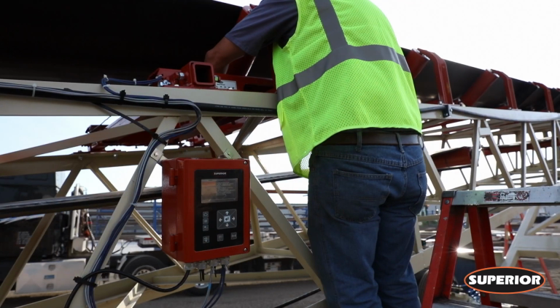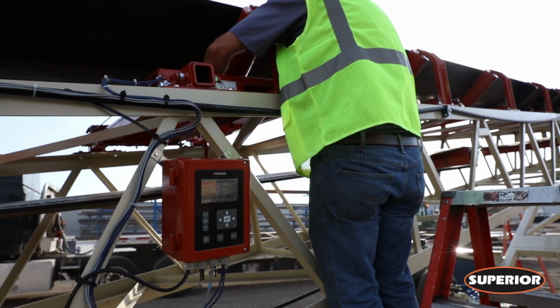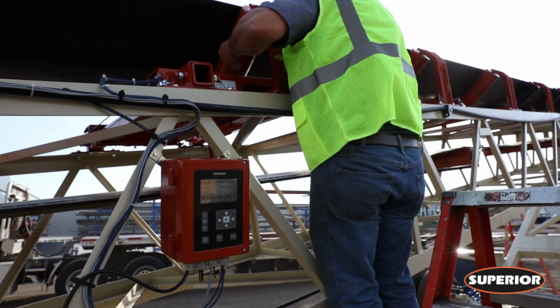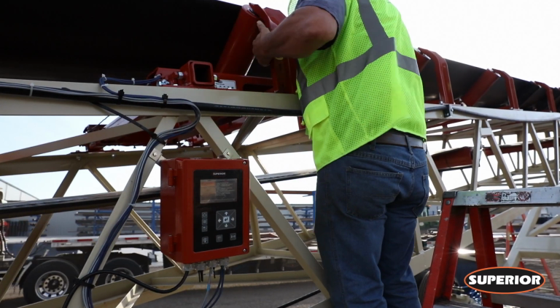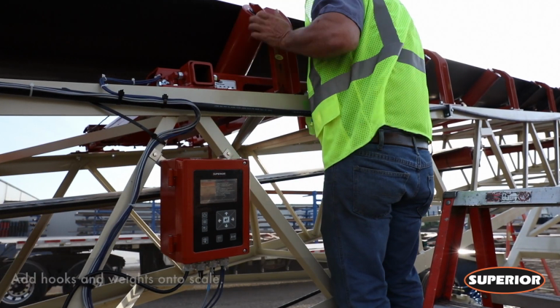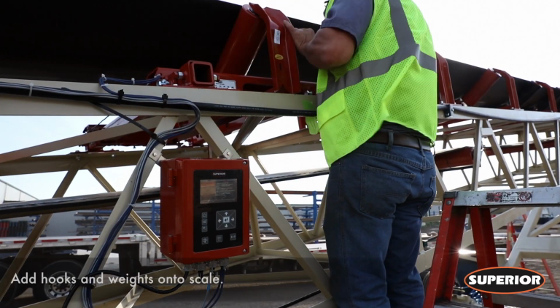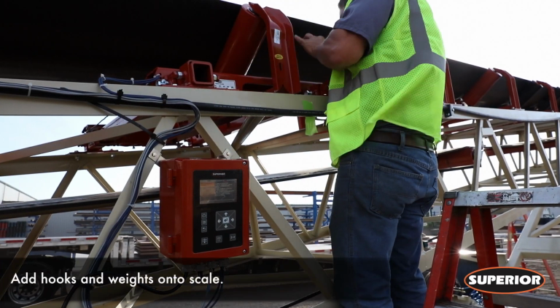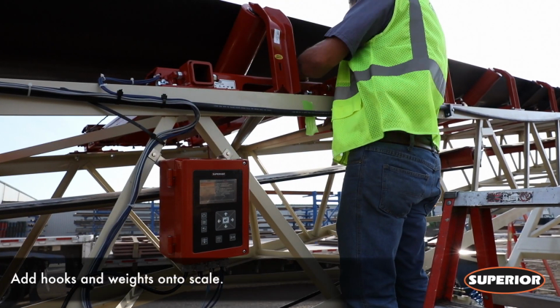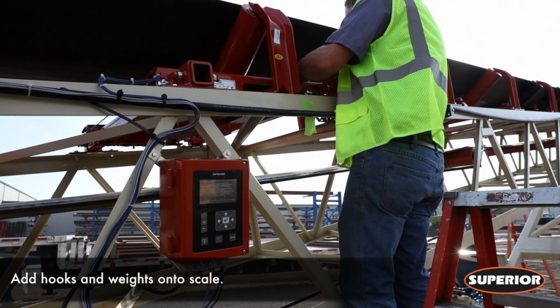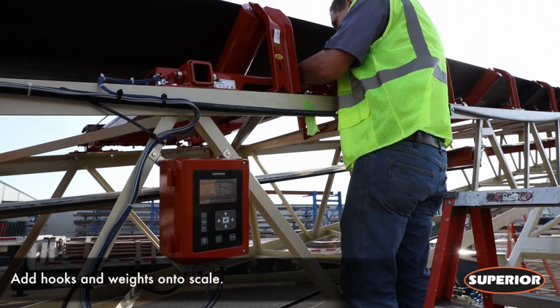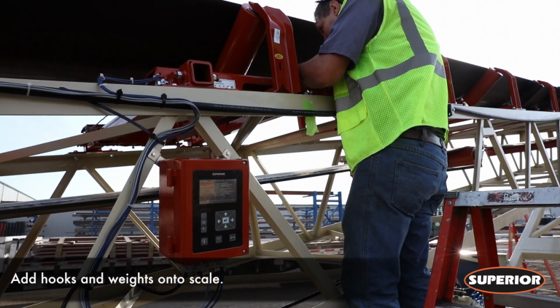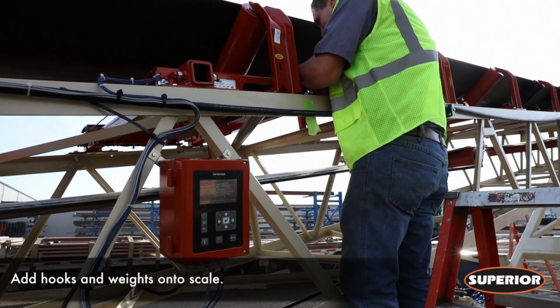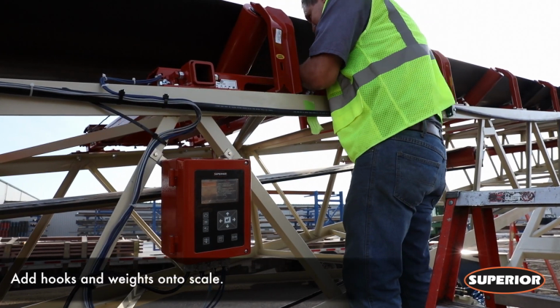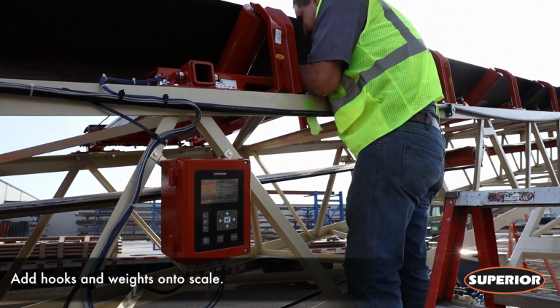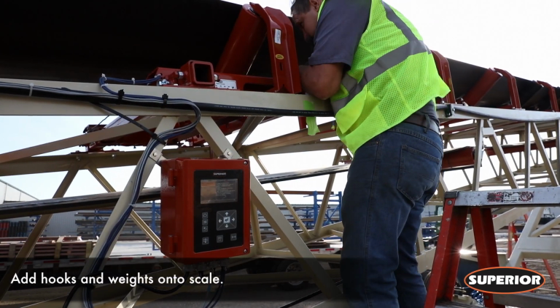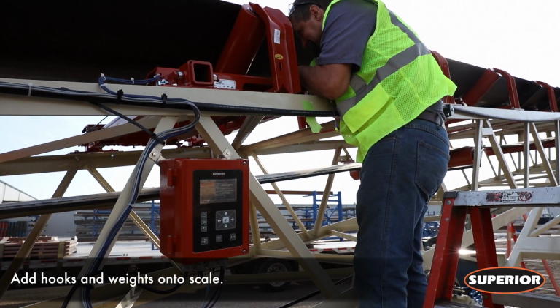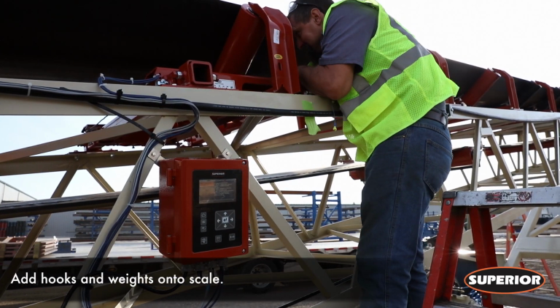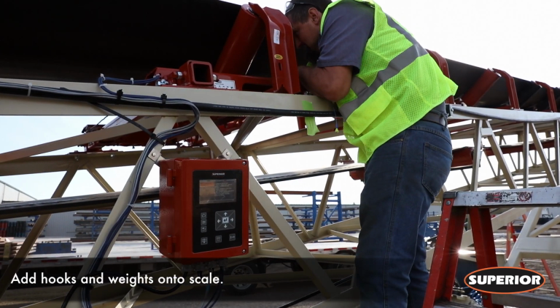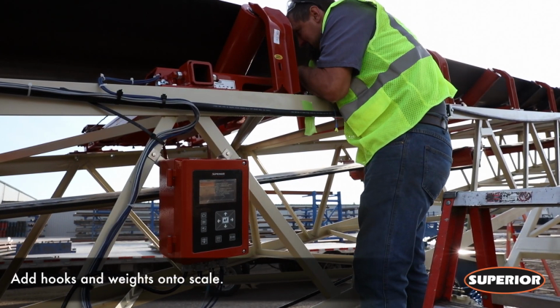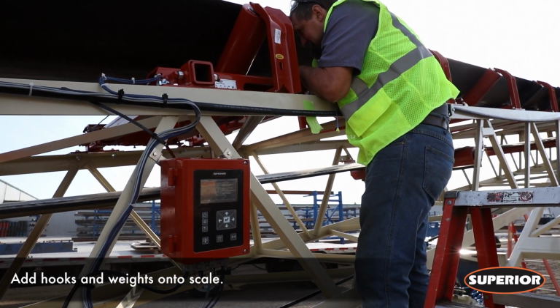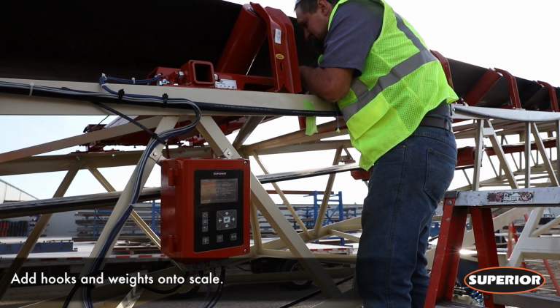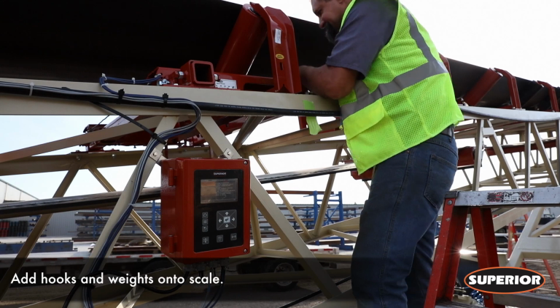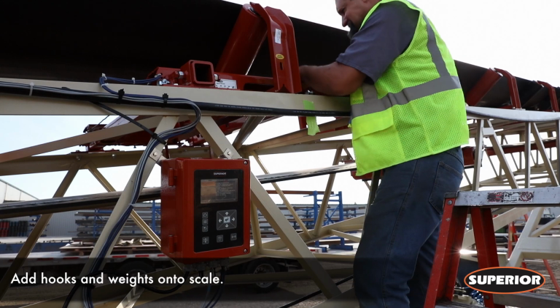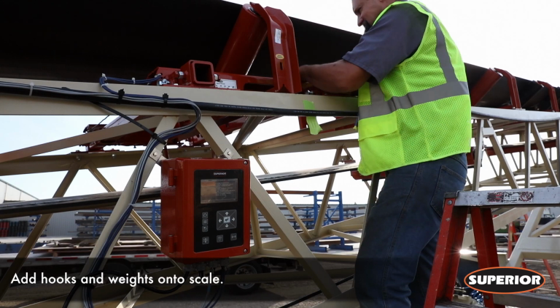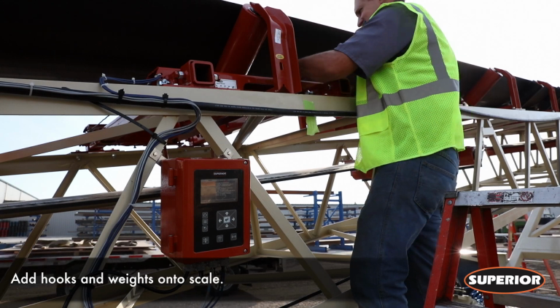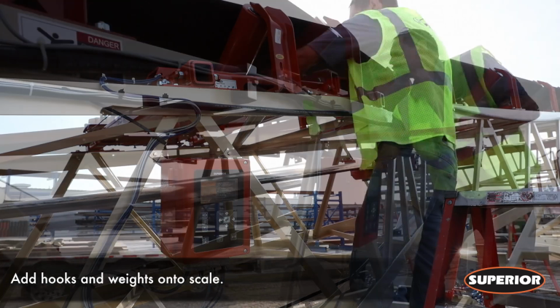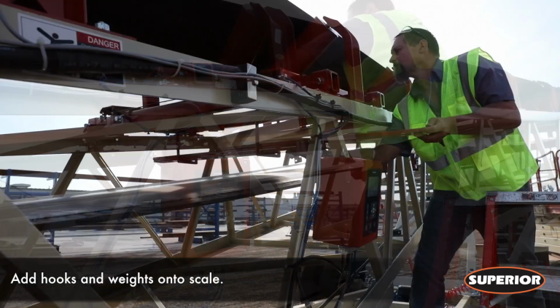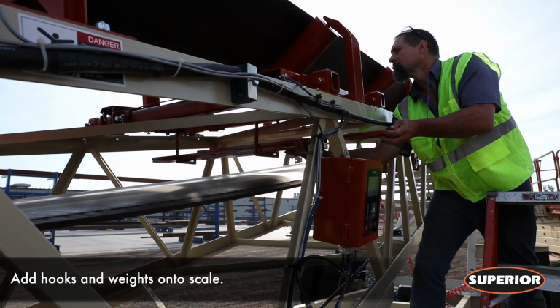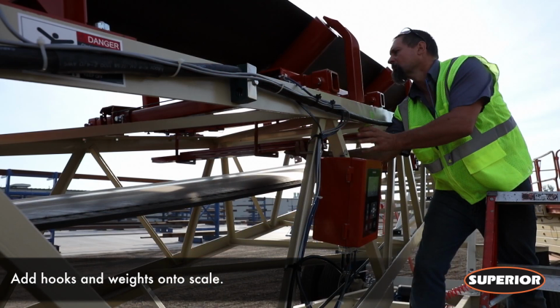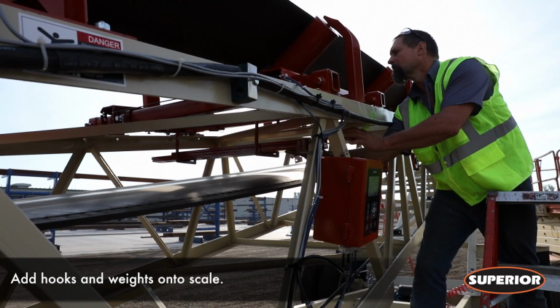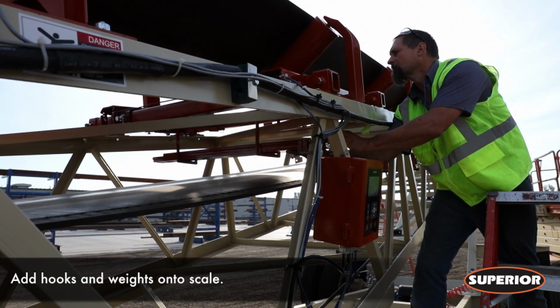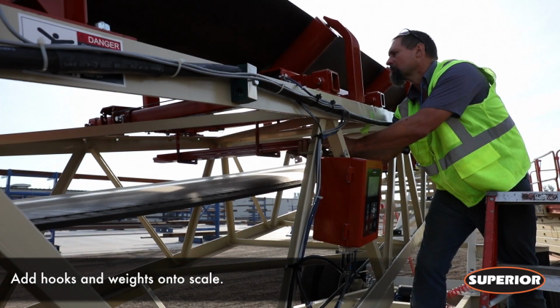You are now ready to install the test weights onto the scale. Place the hooks onto the scale, followed by the weights.